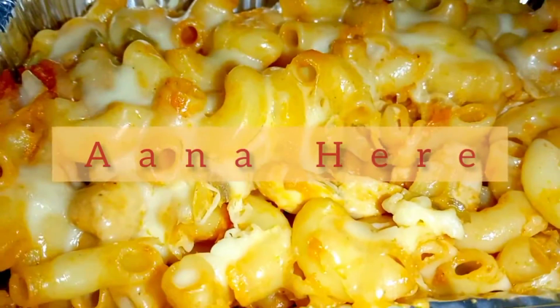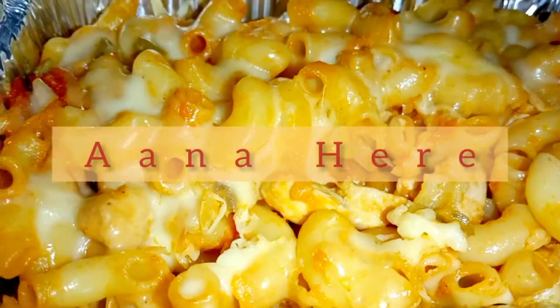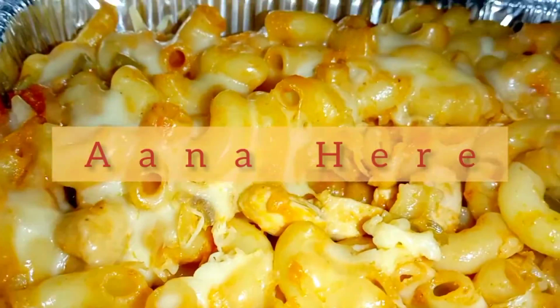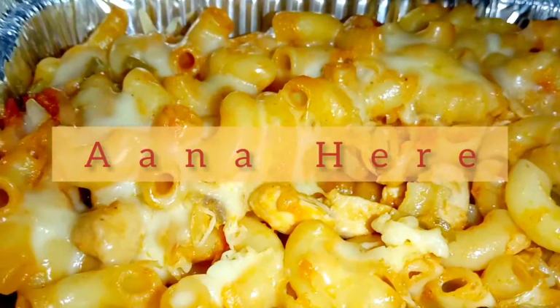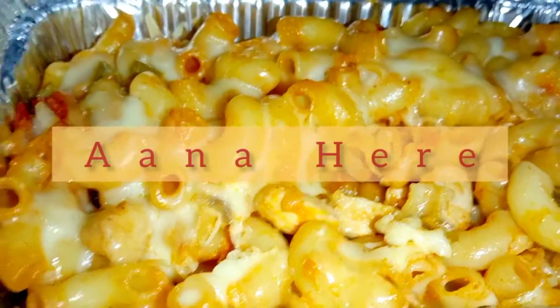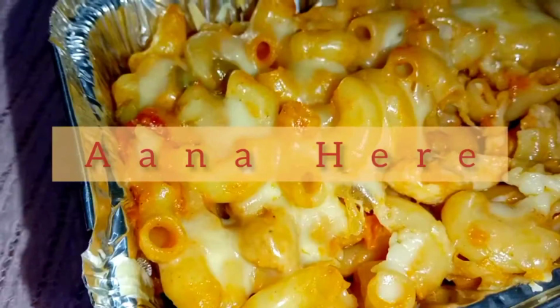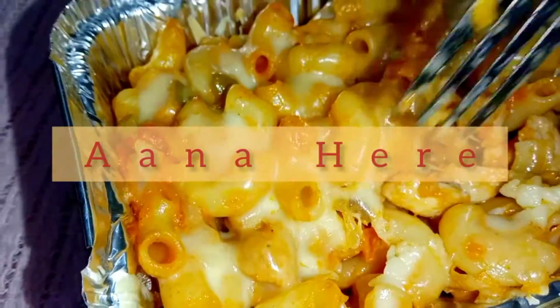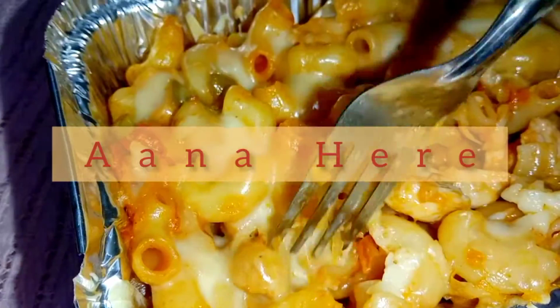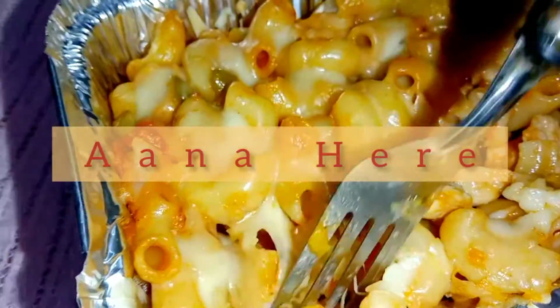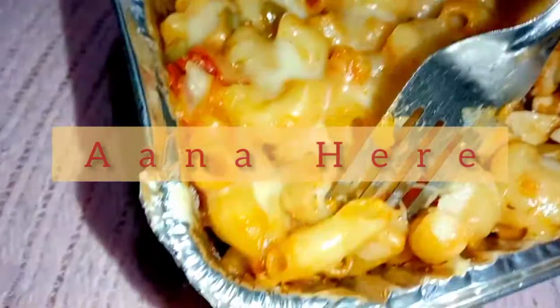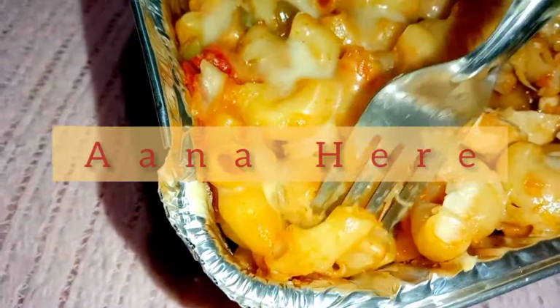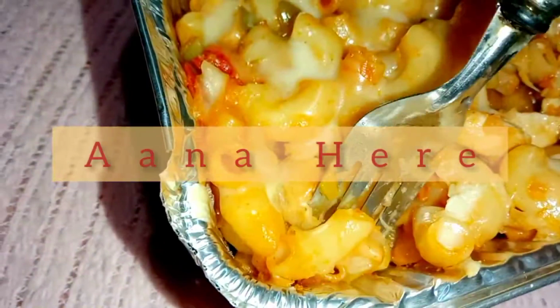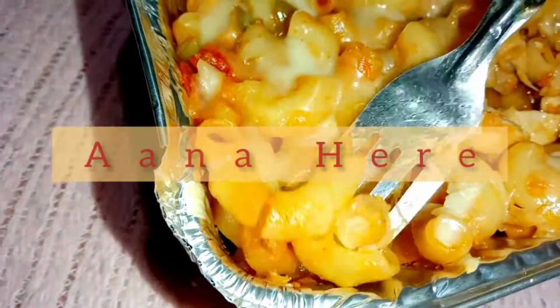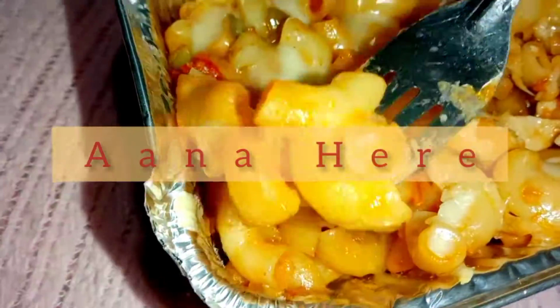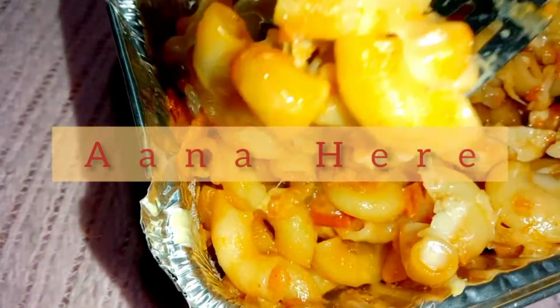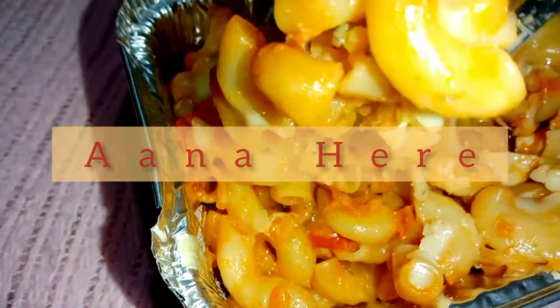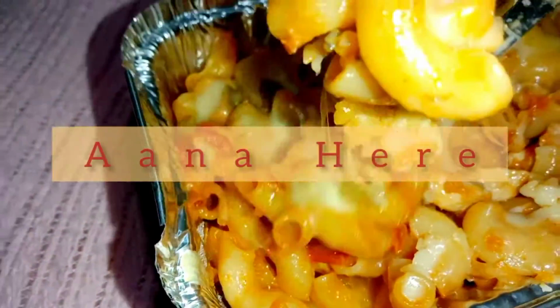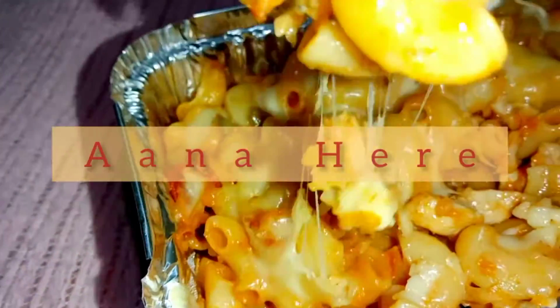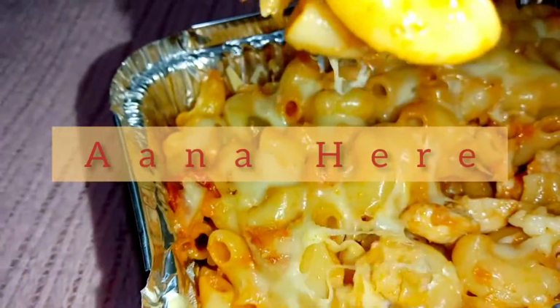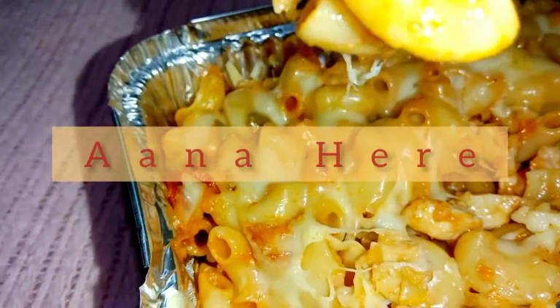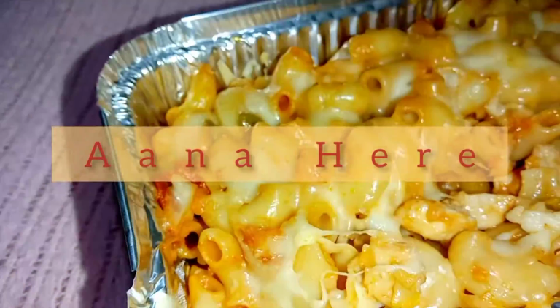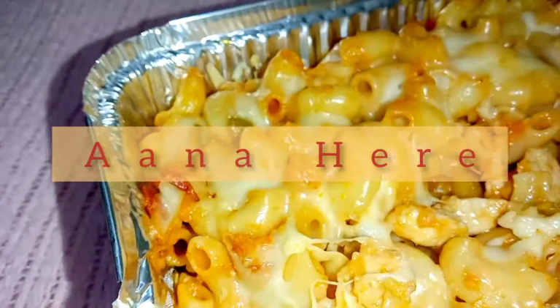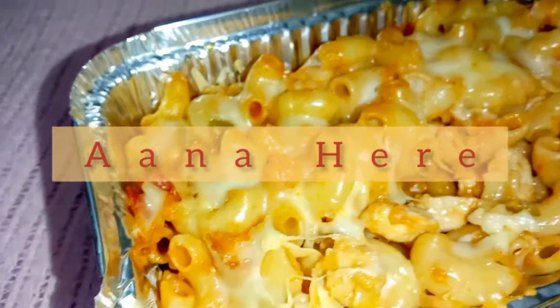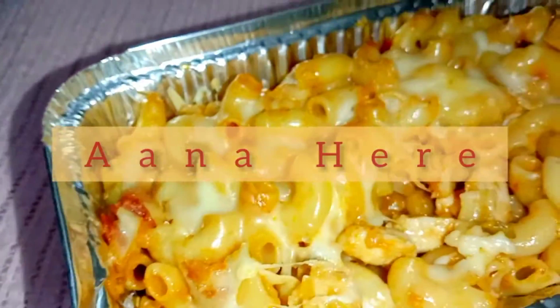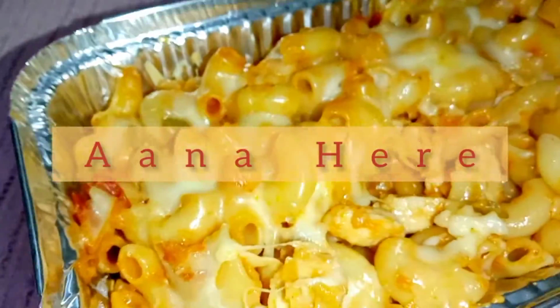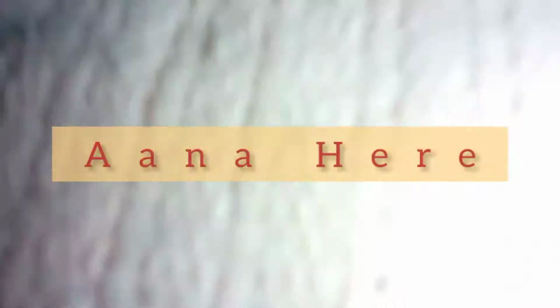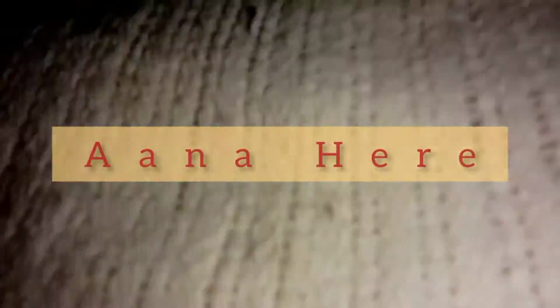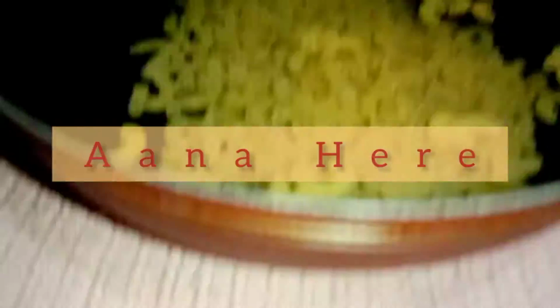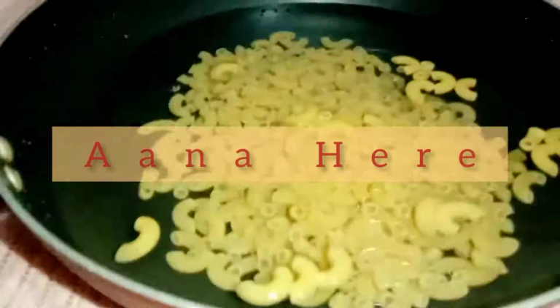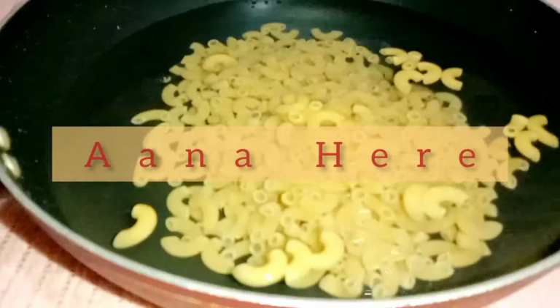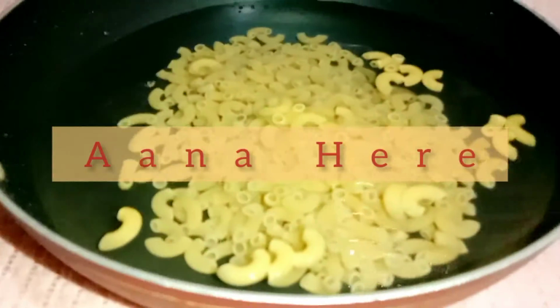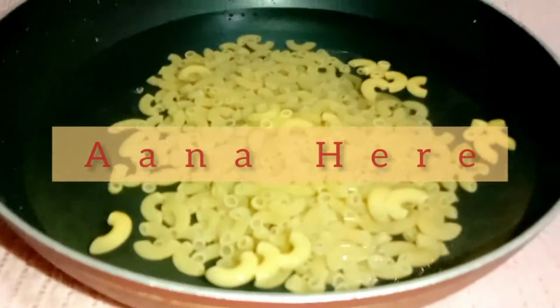If you like the video, please share it and subscribe to the channel. Thank you so much. Let's start the recipe.